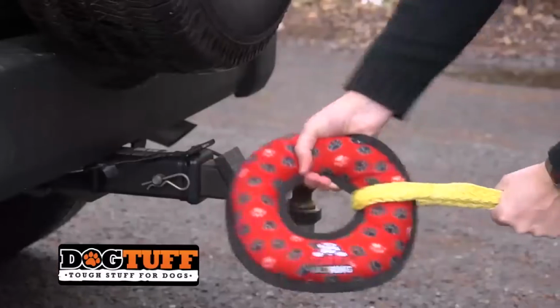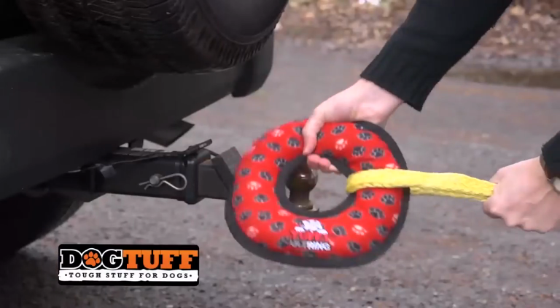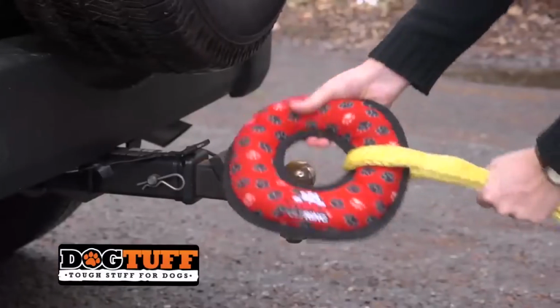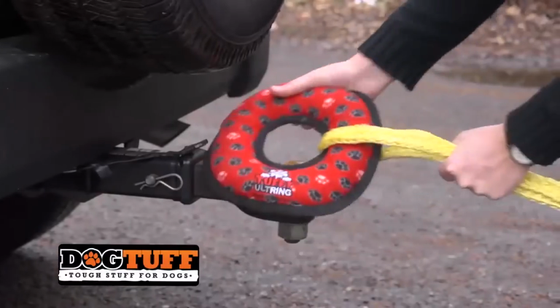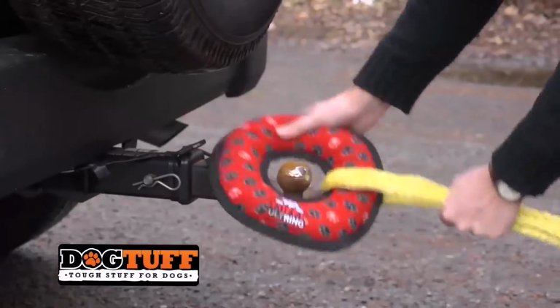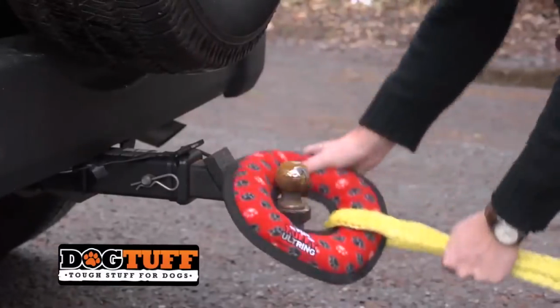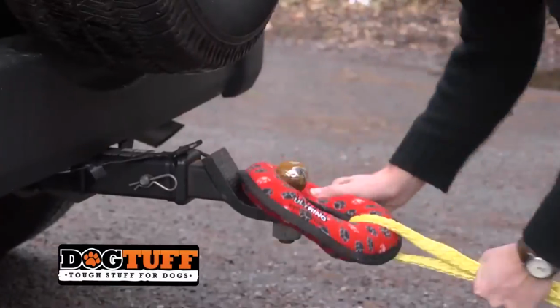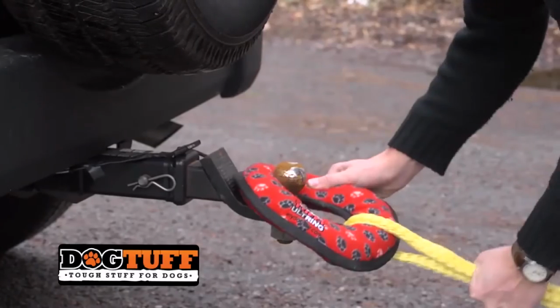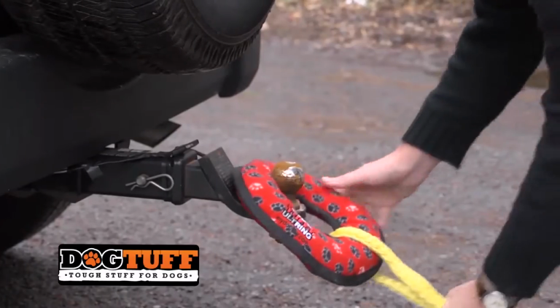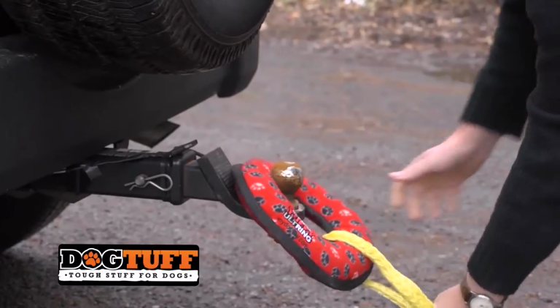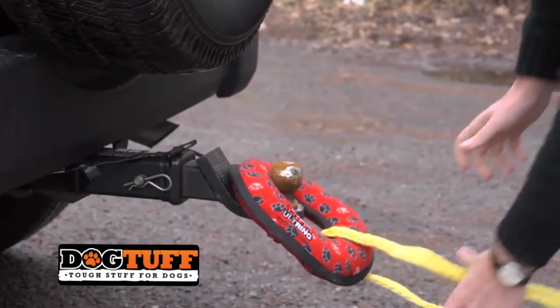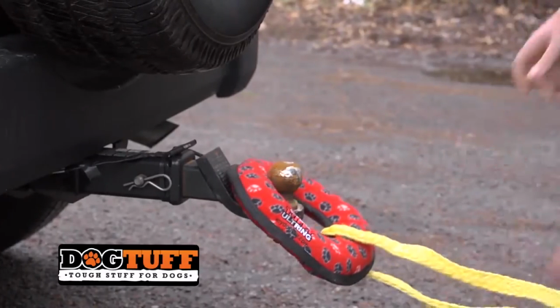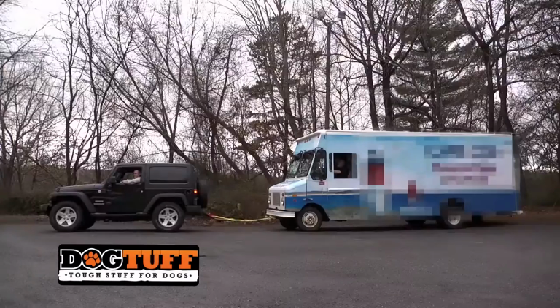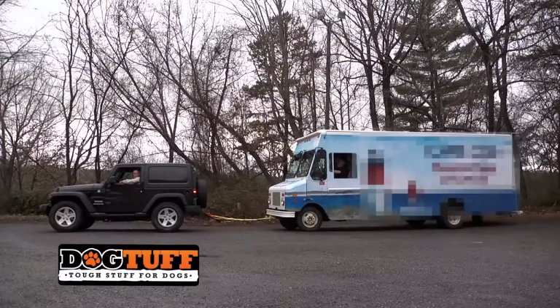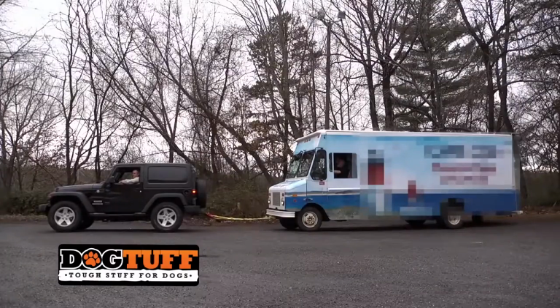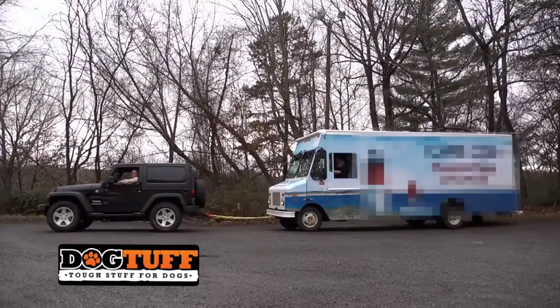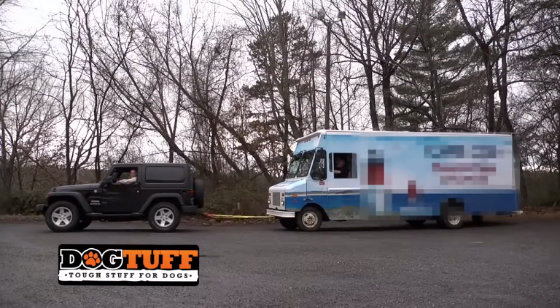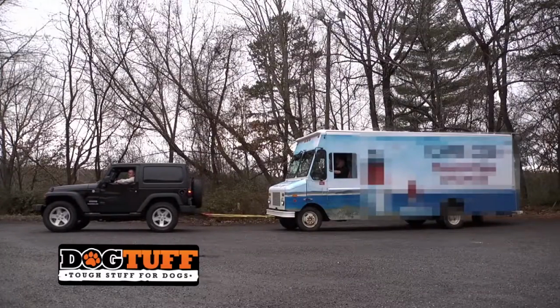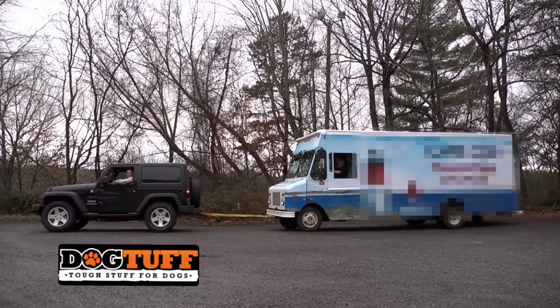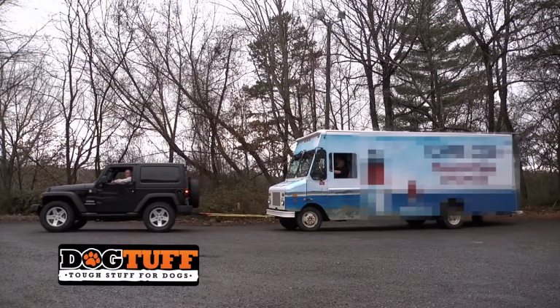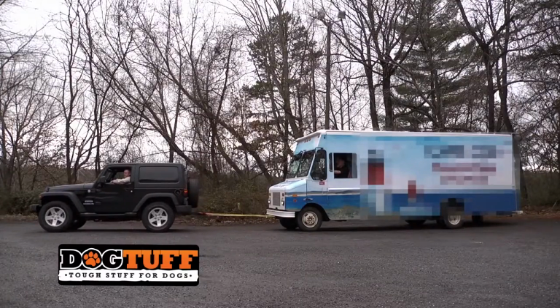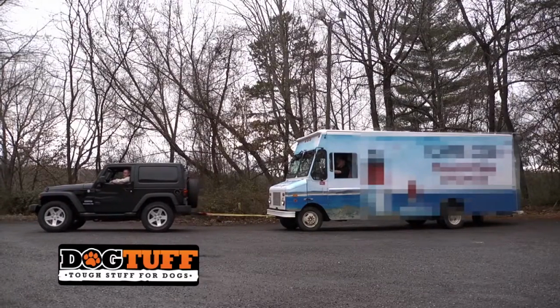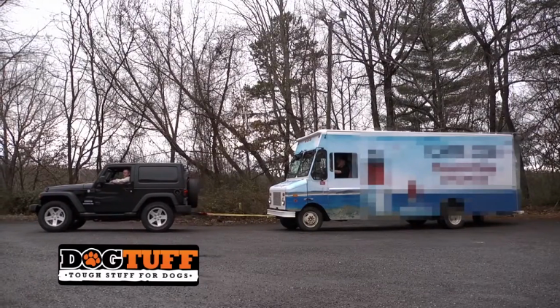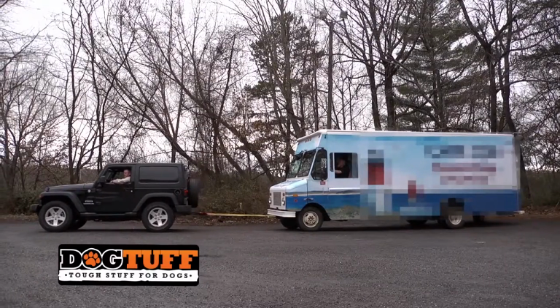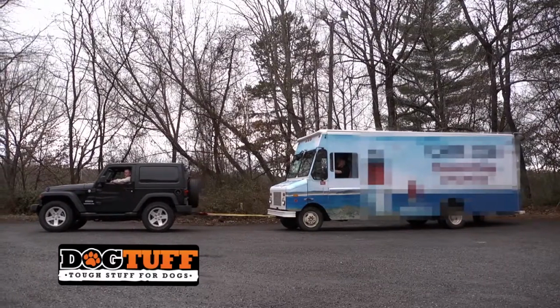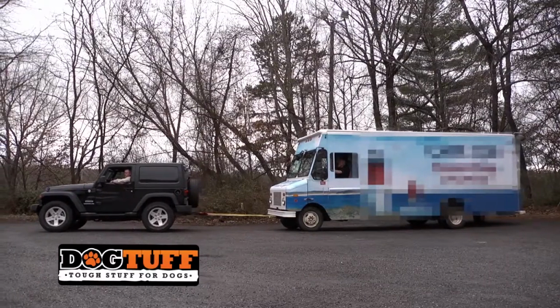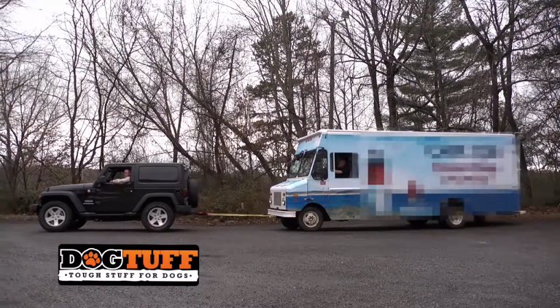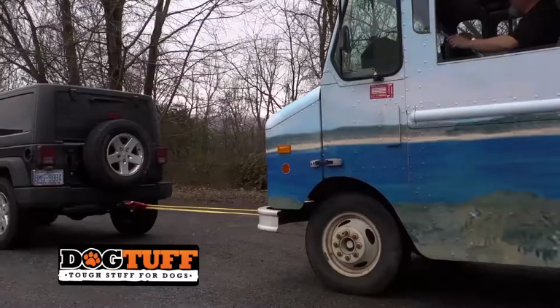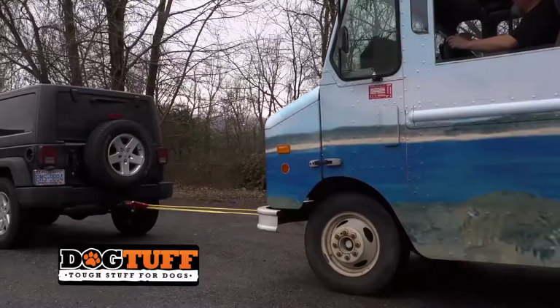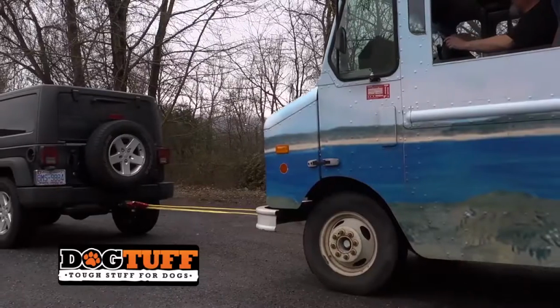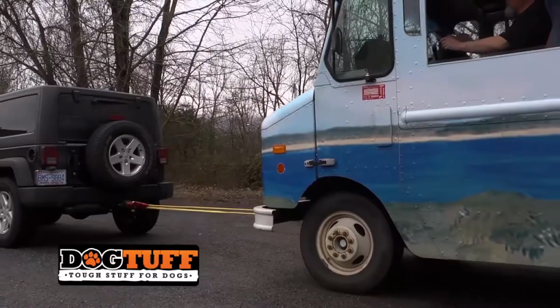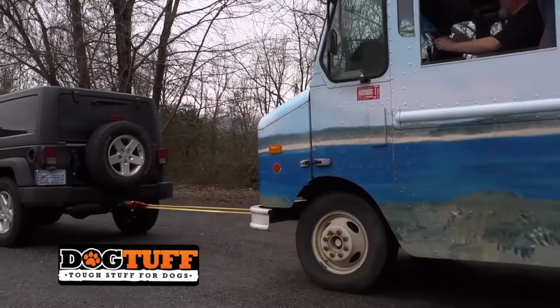Watch as we use this Tuffy to tow a three-ton delivery truck. Now that's tough.